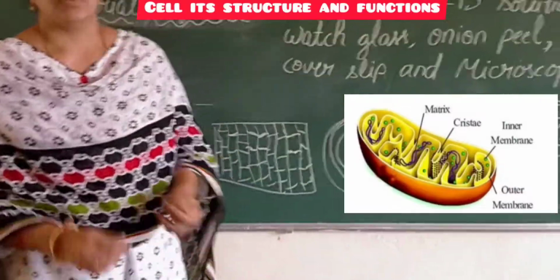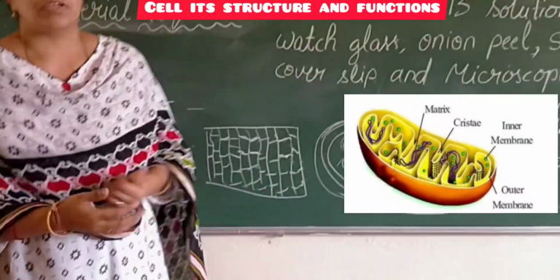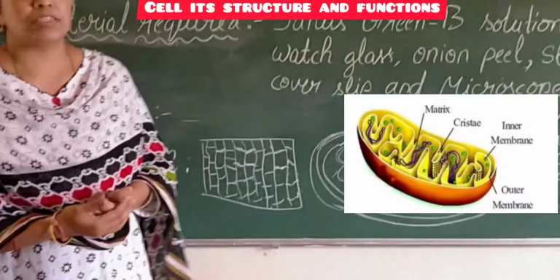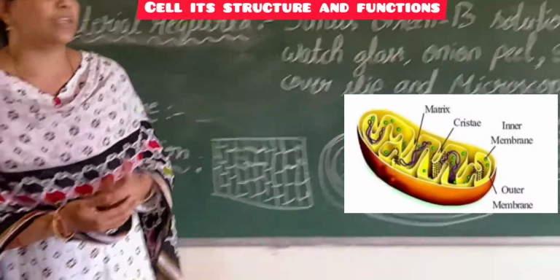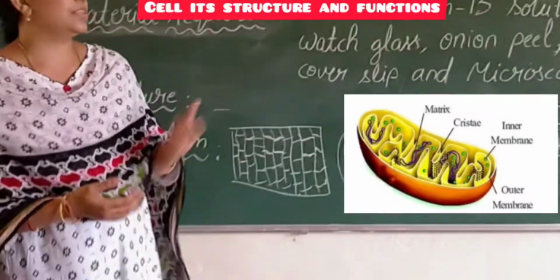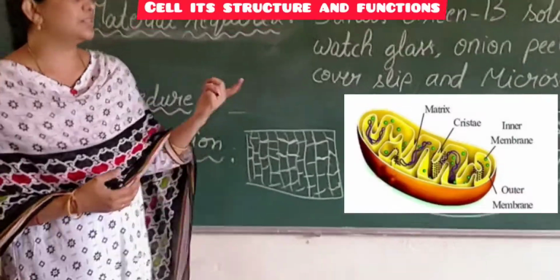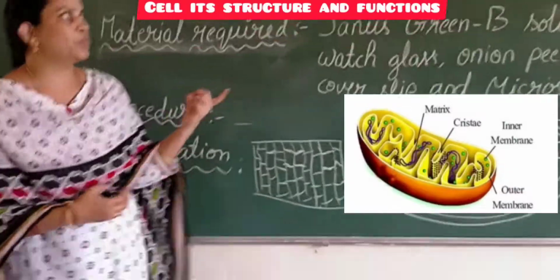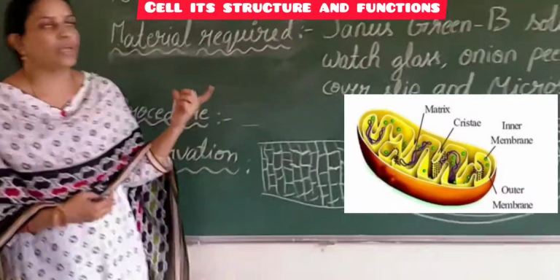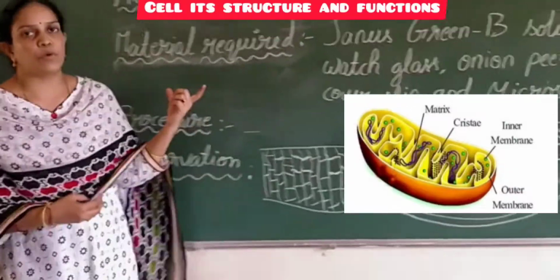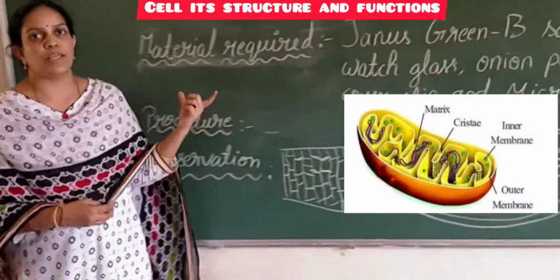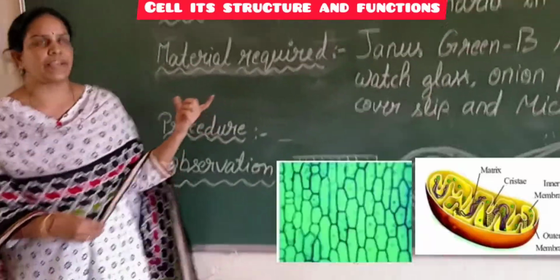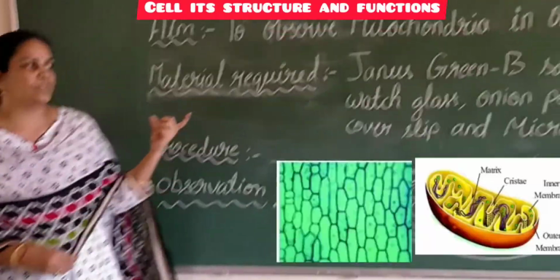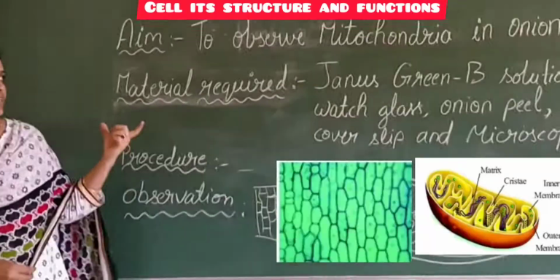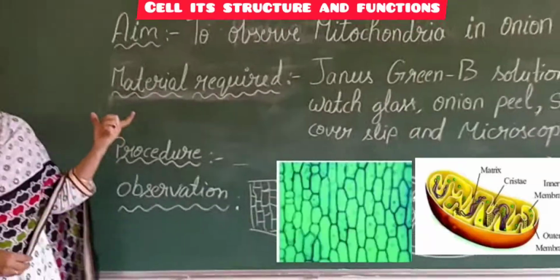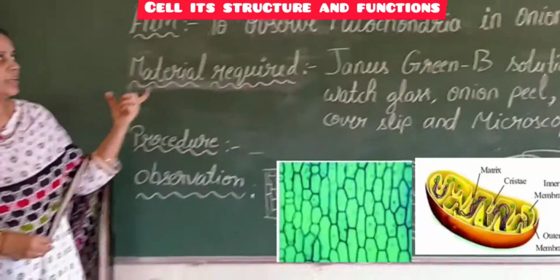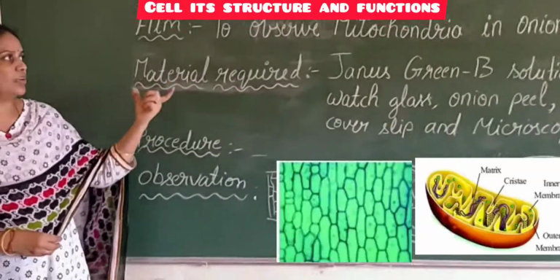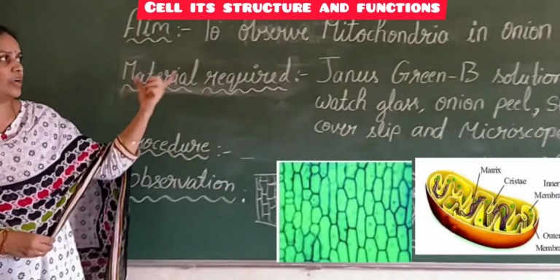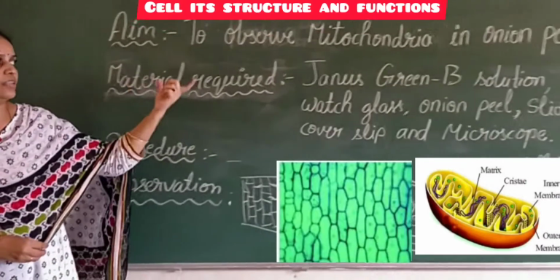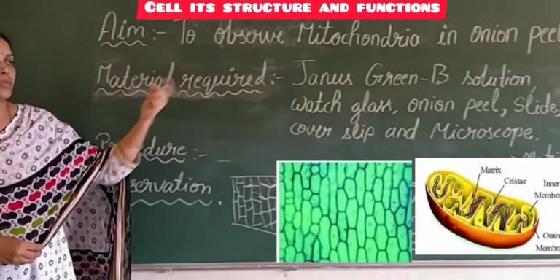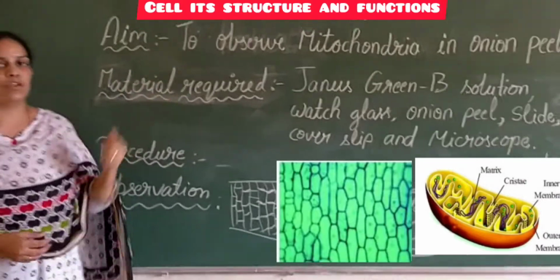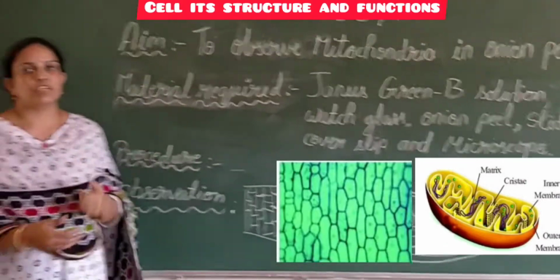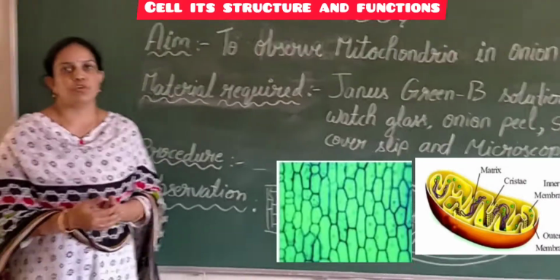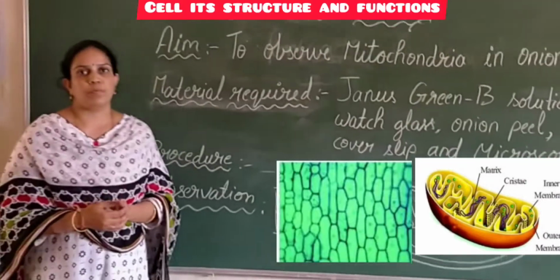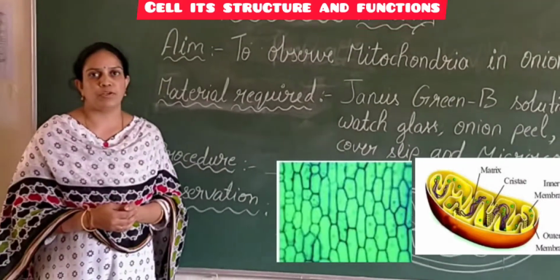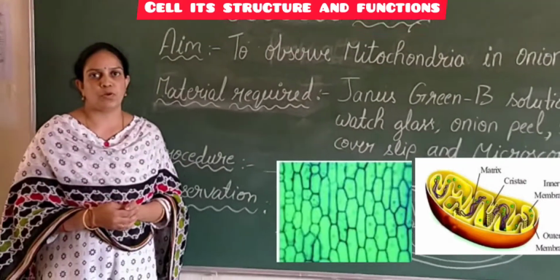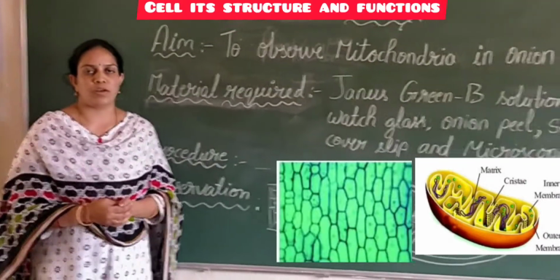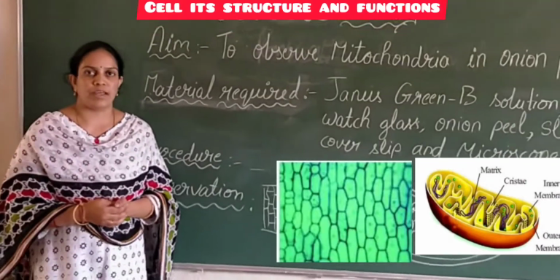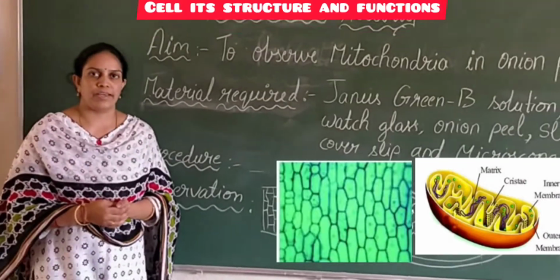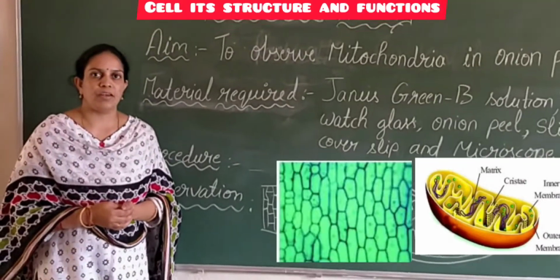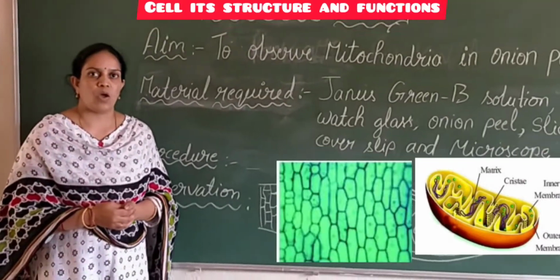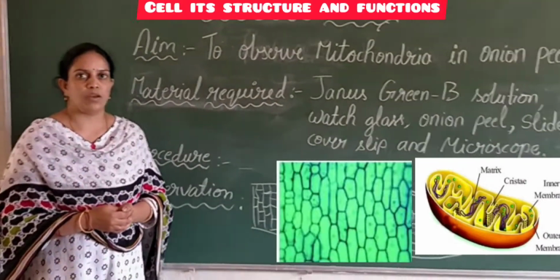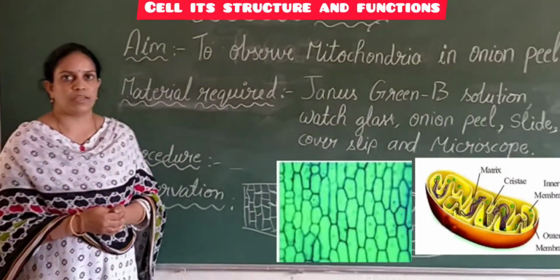This is the activity regarding observation of mitochondria in onion peel. I hope you all understood the activity.